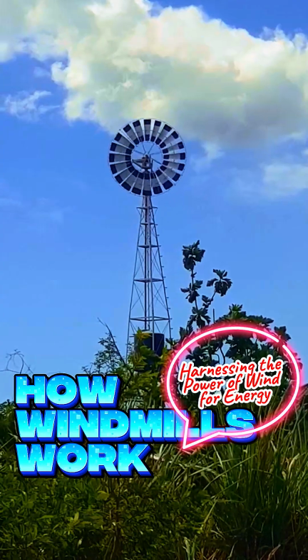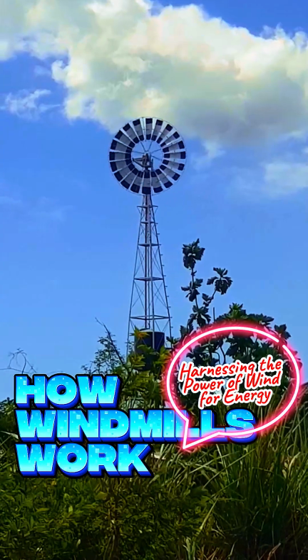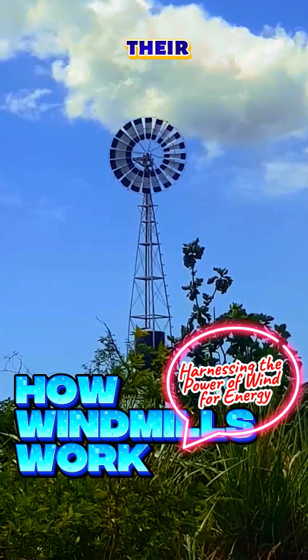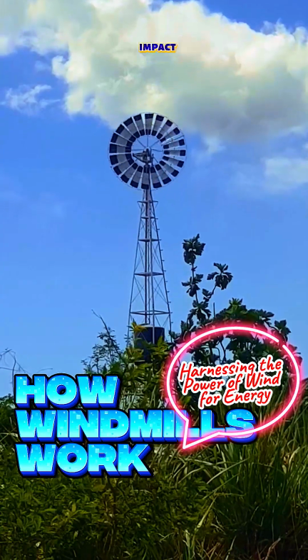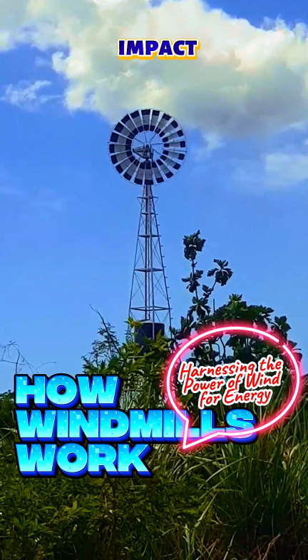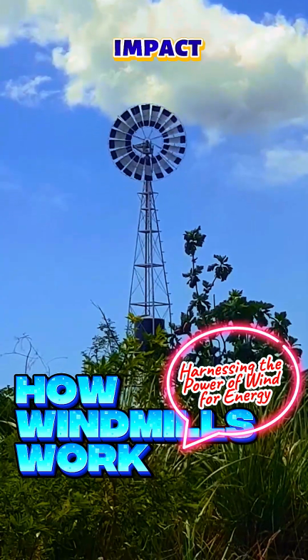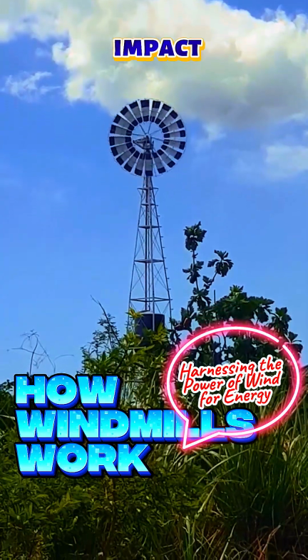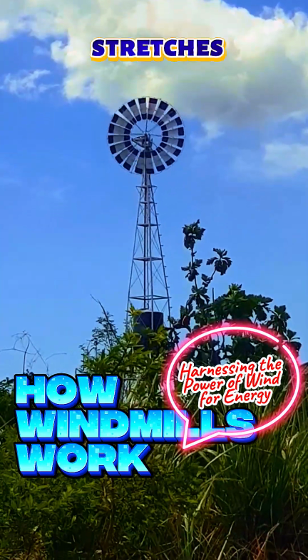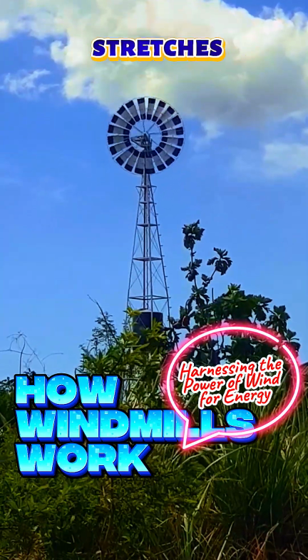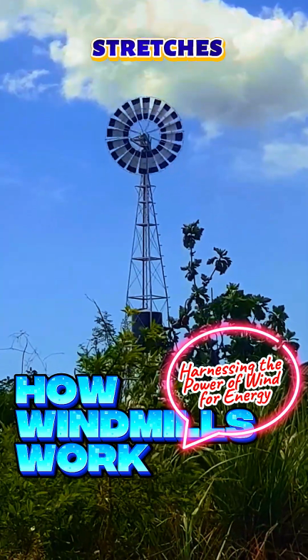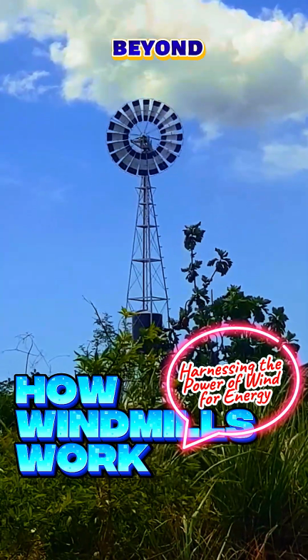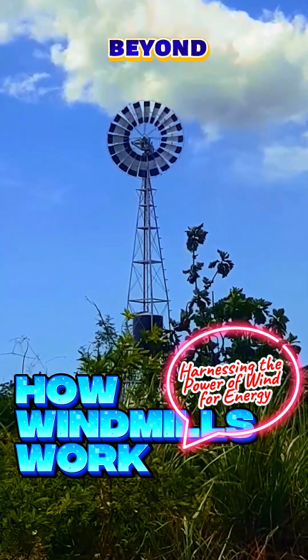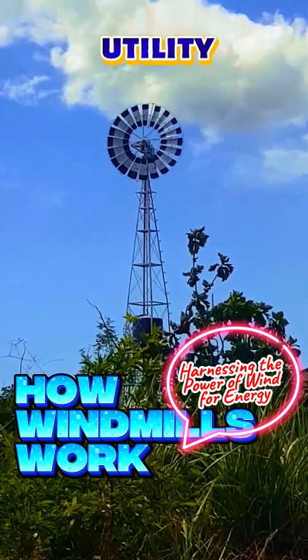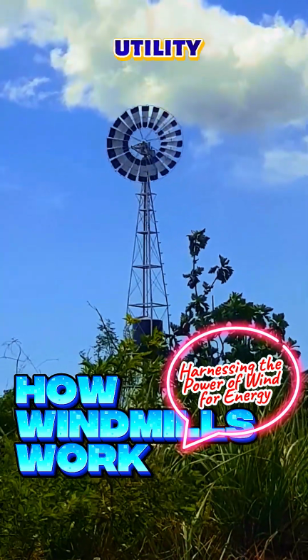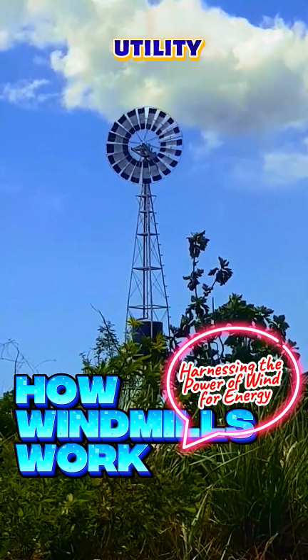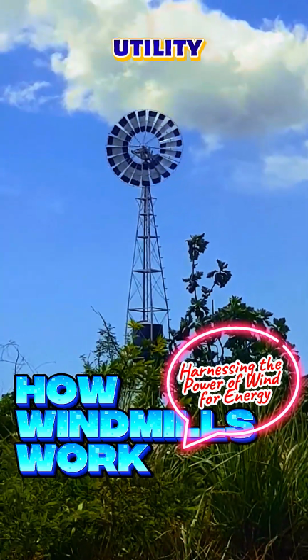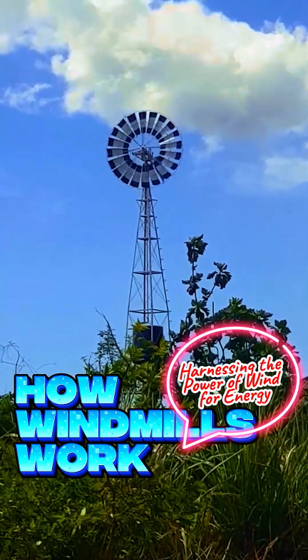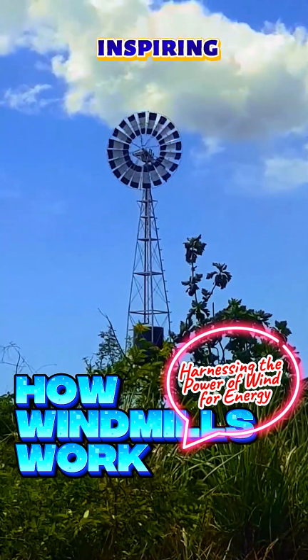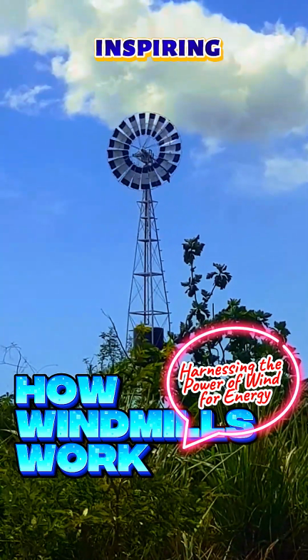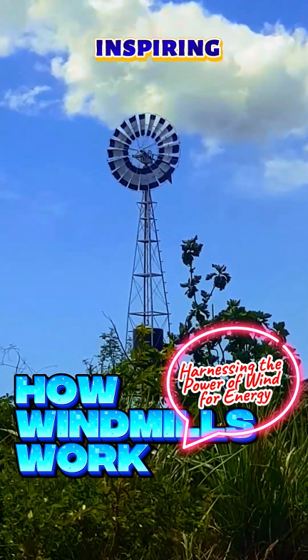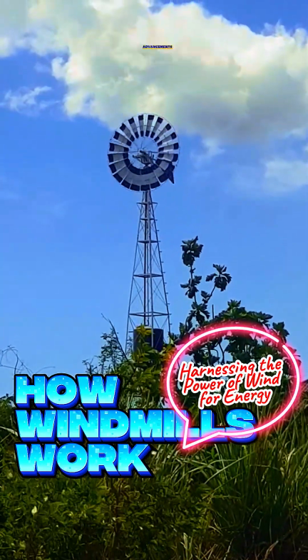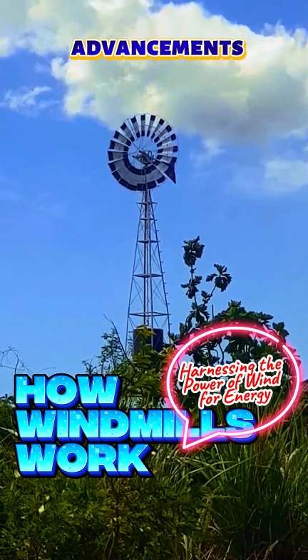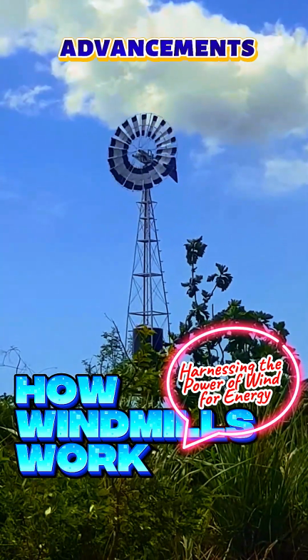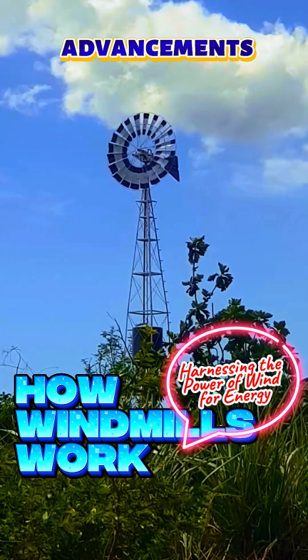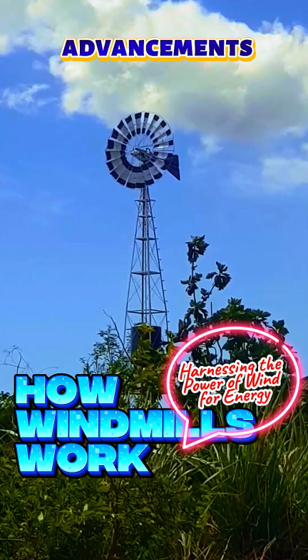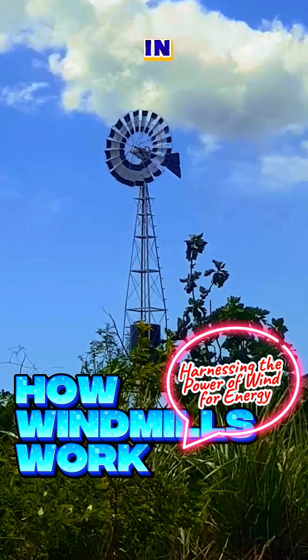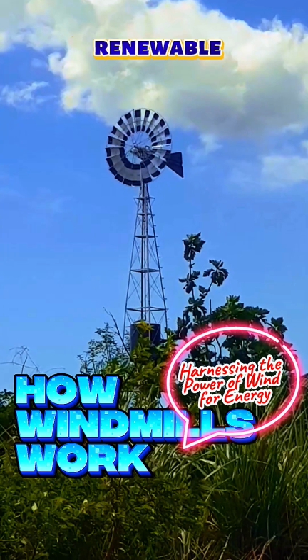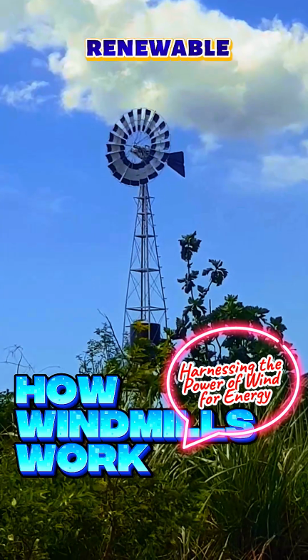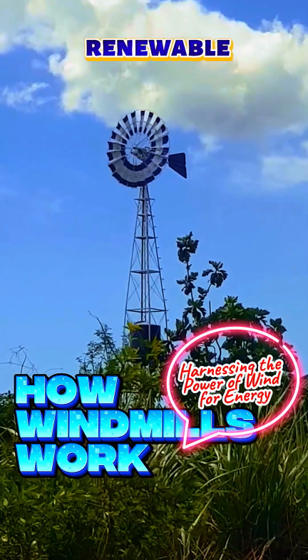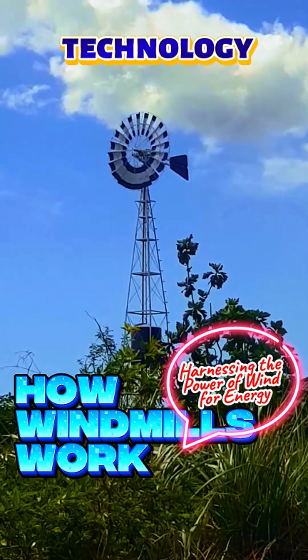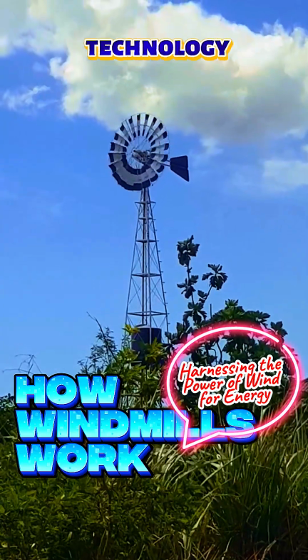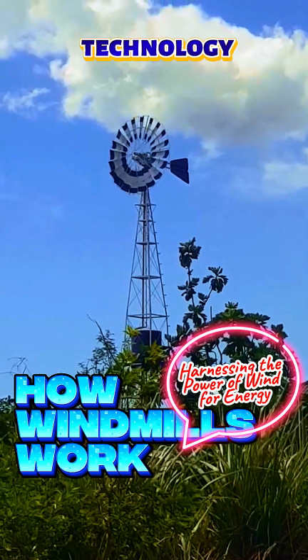Their impact stretches beyond utility, inspiring advancements in renewable technology.